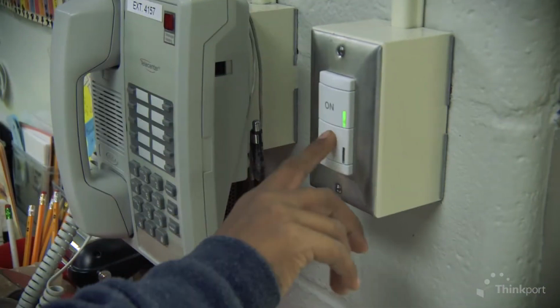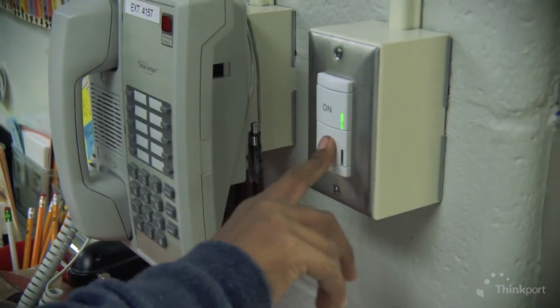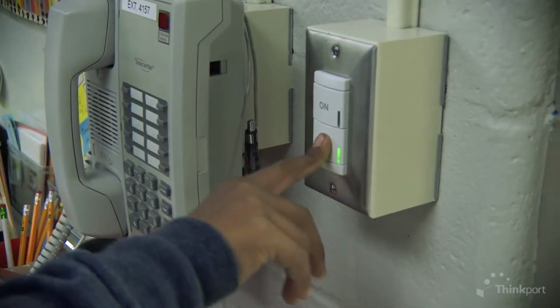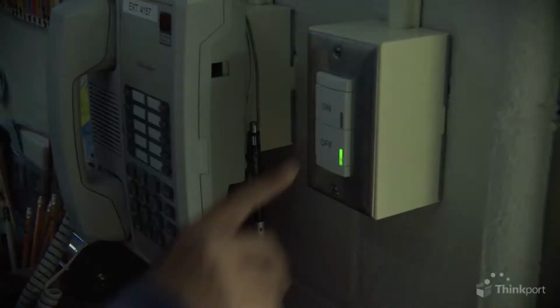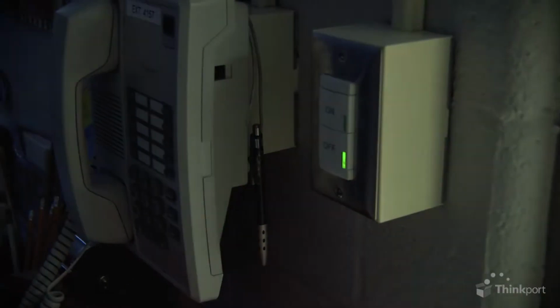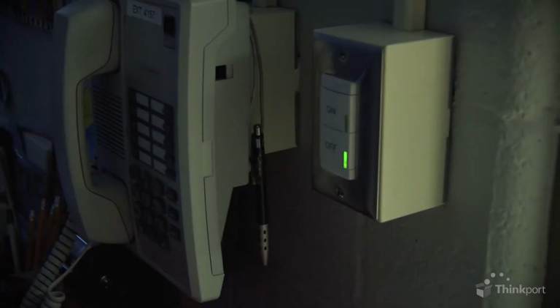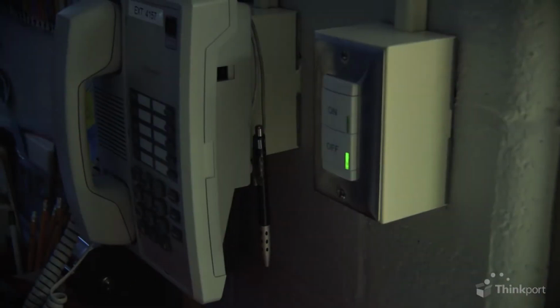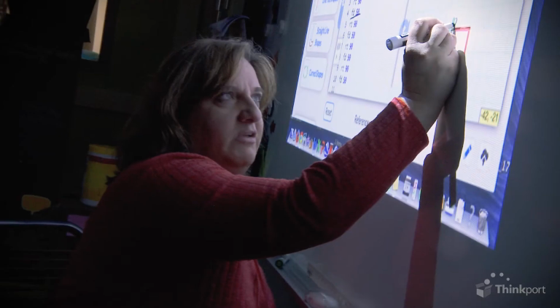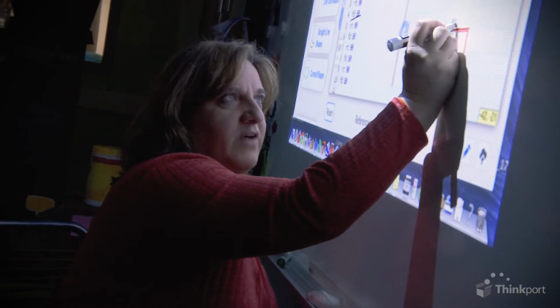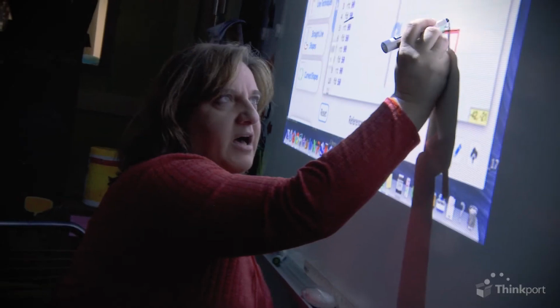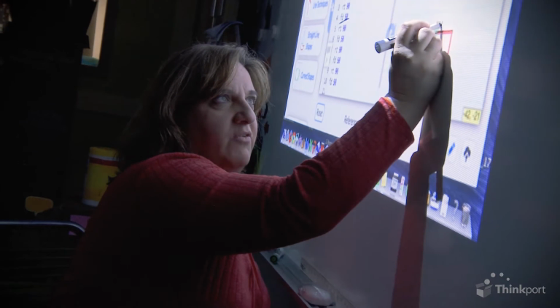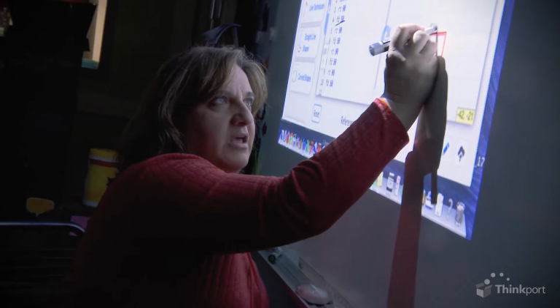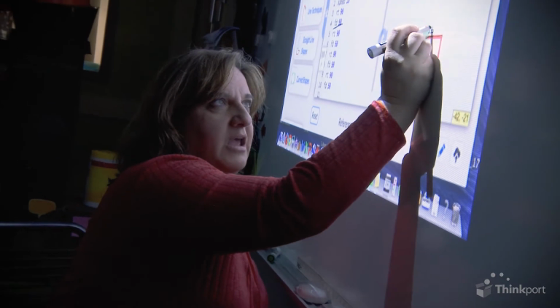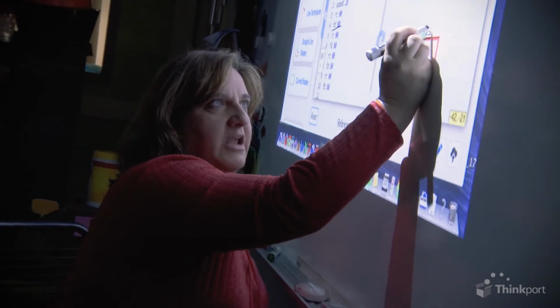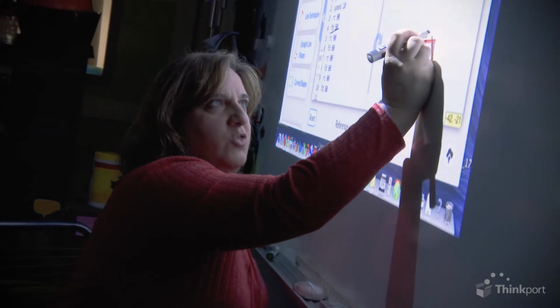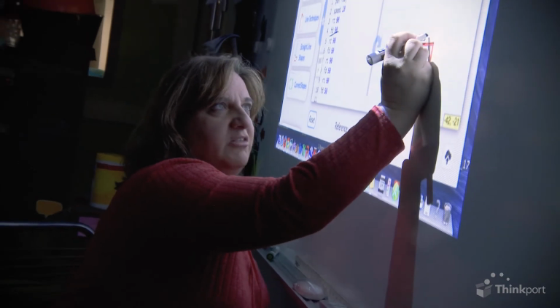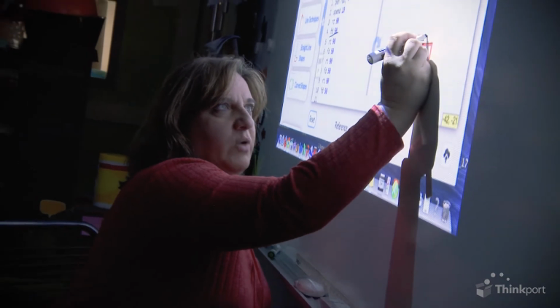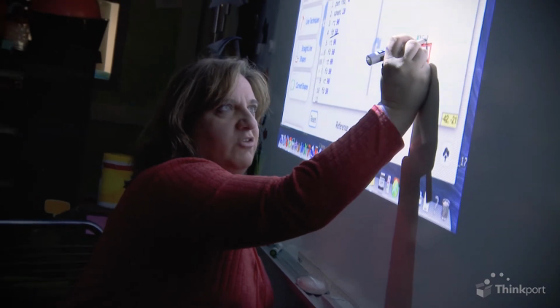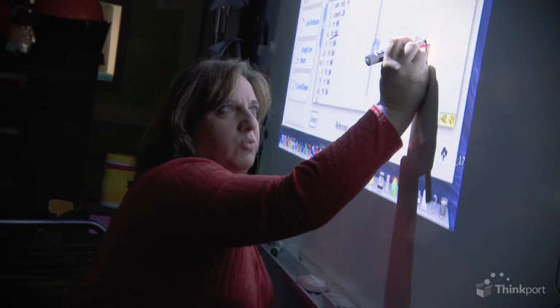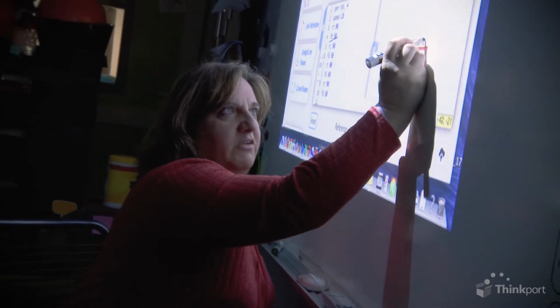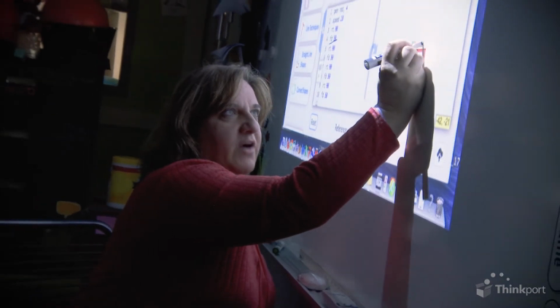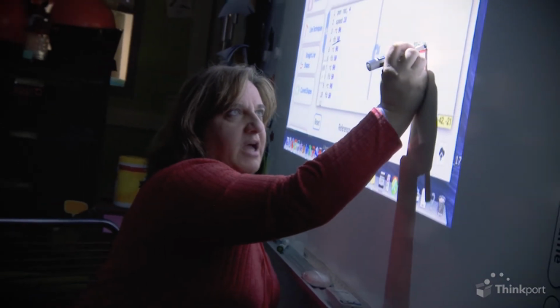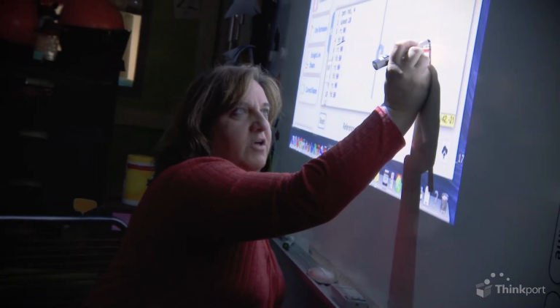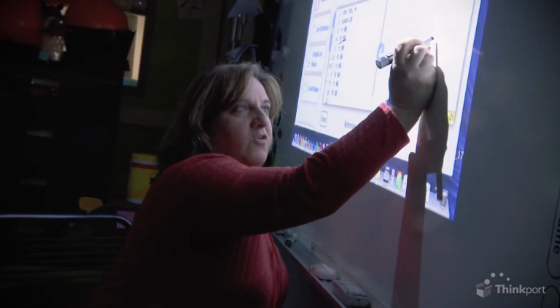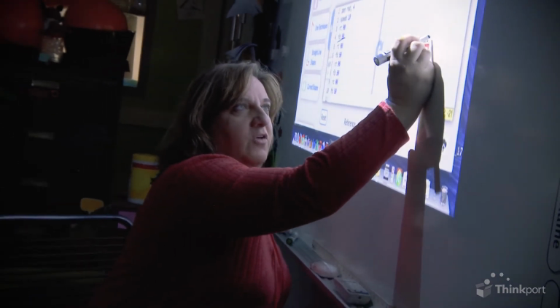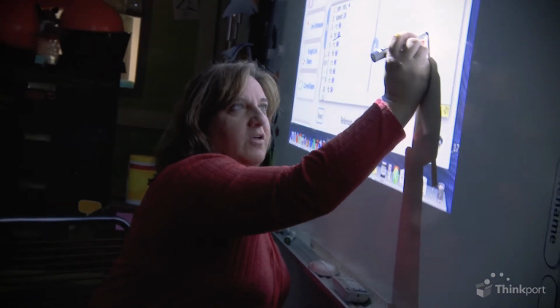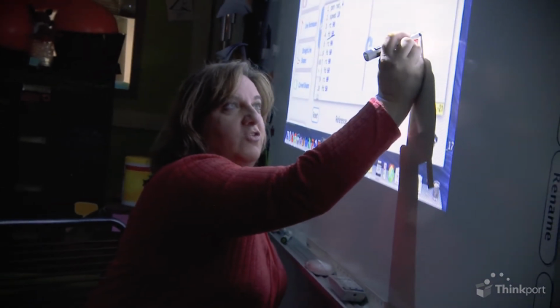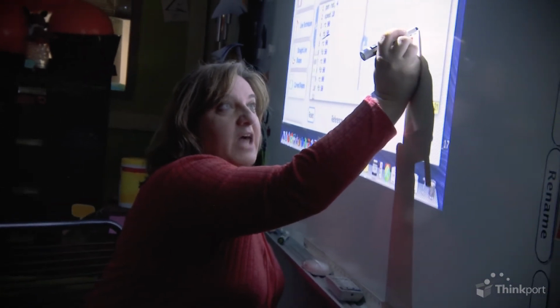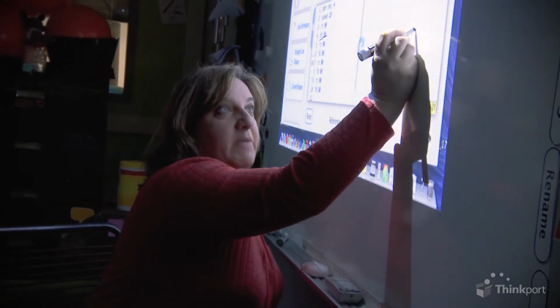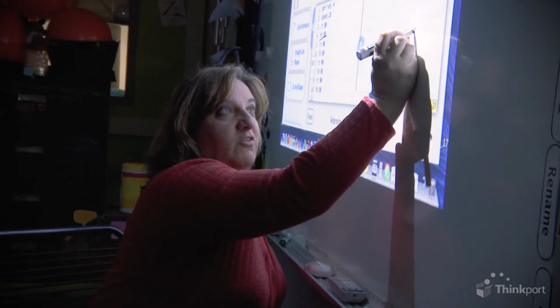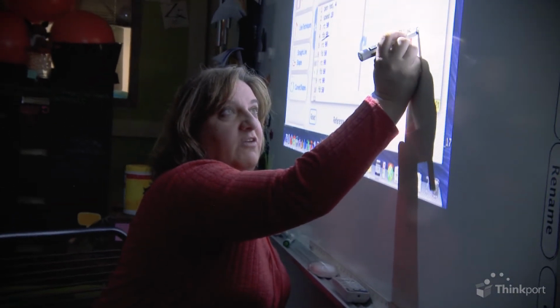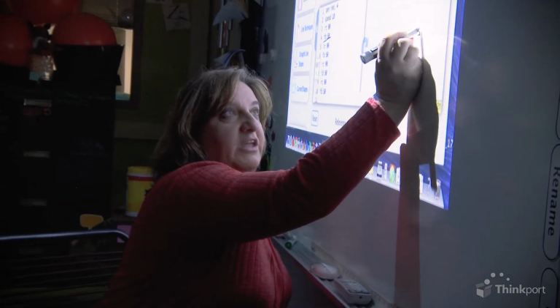This square is 25, and I know this square is 25, so that makes 50.